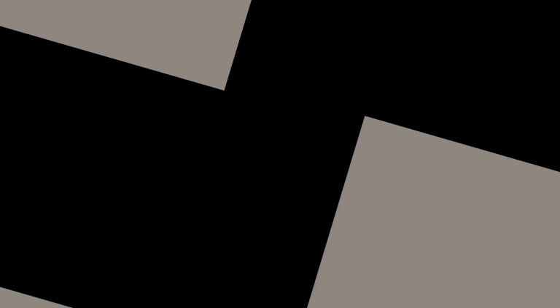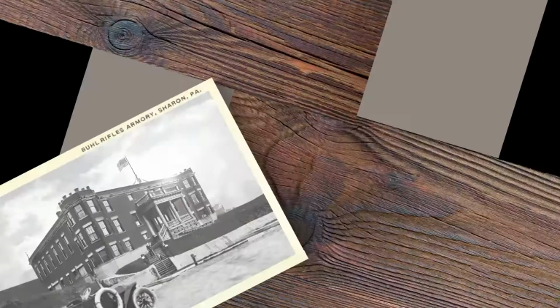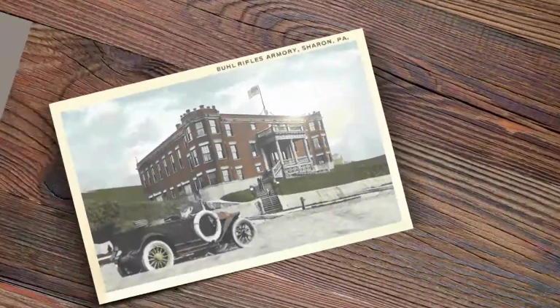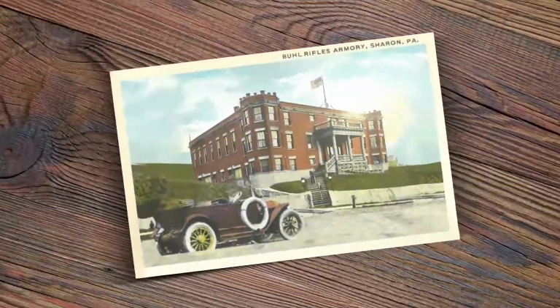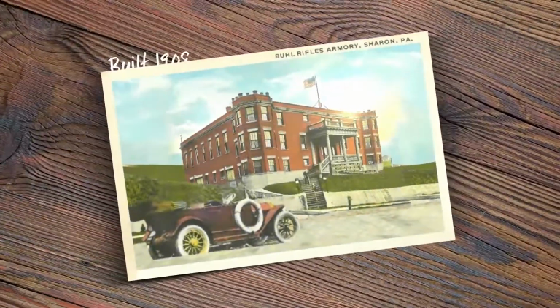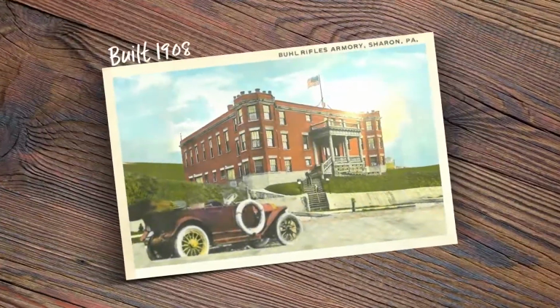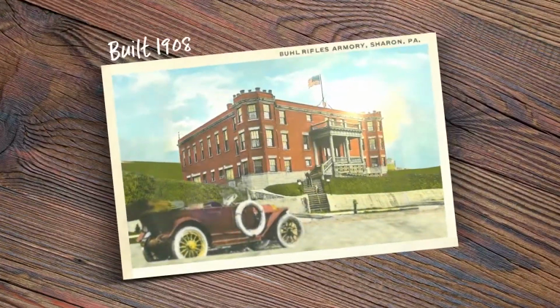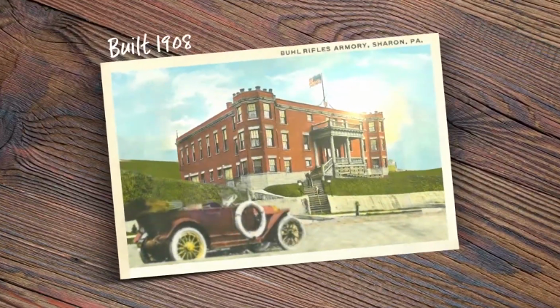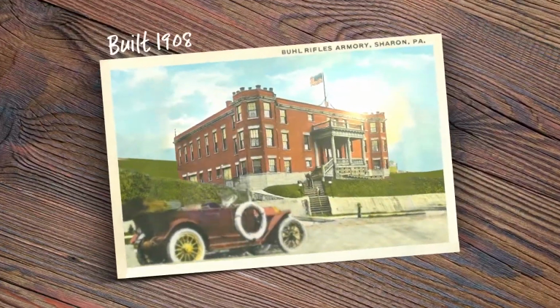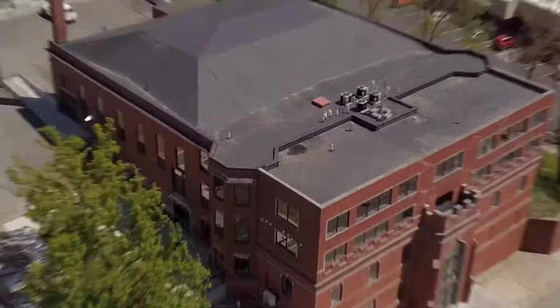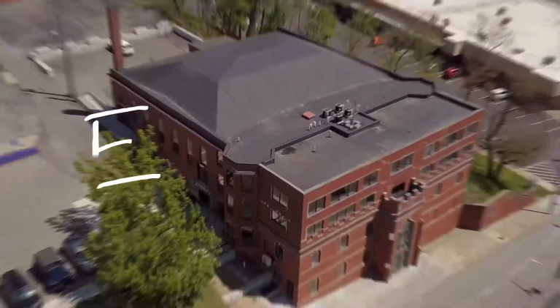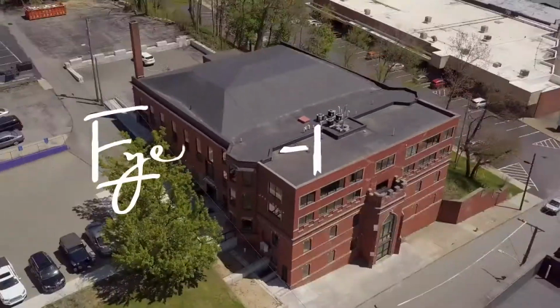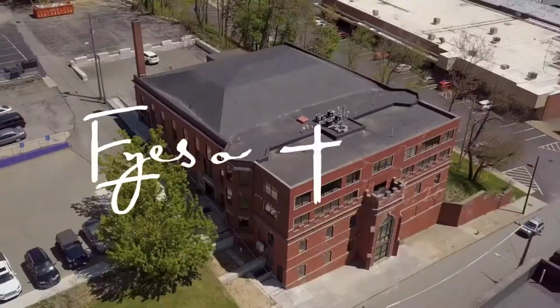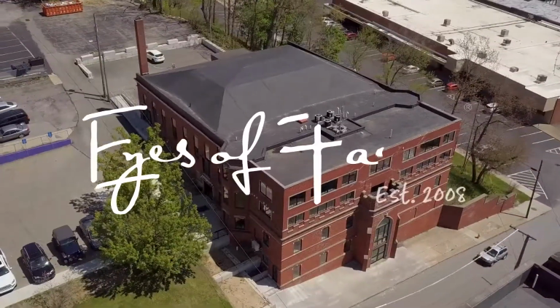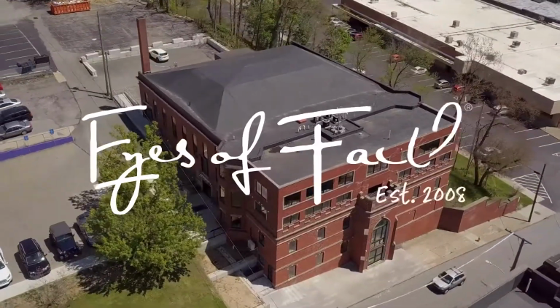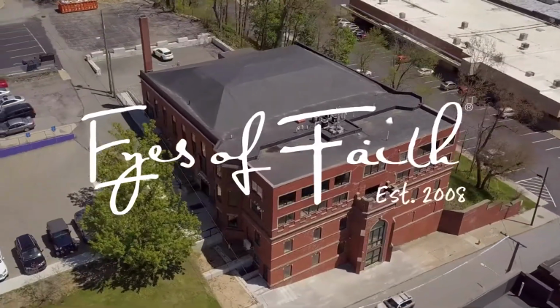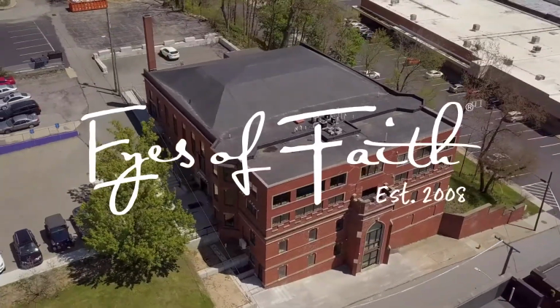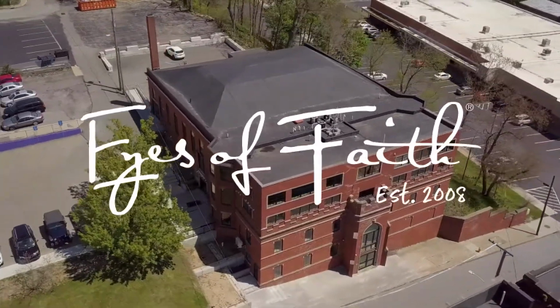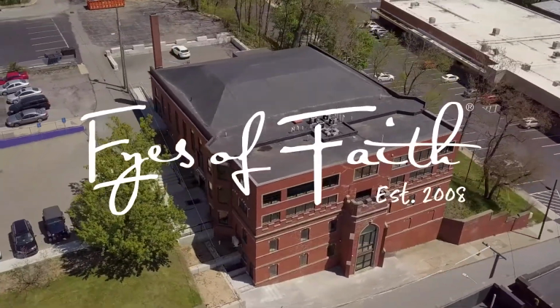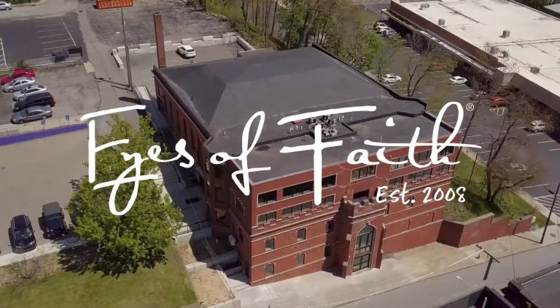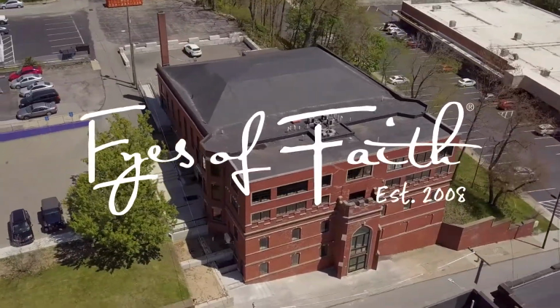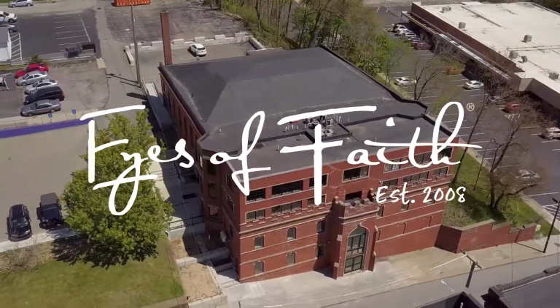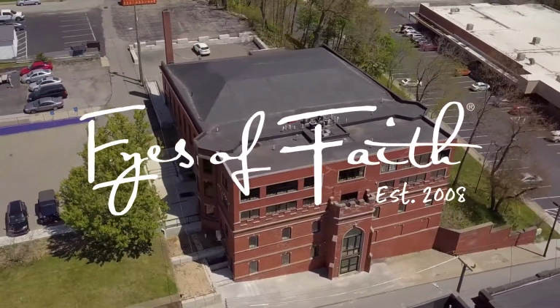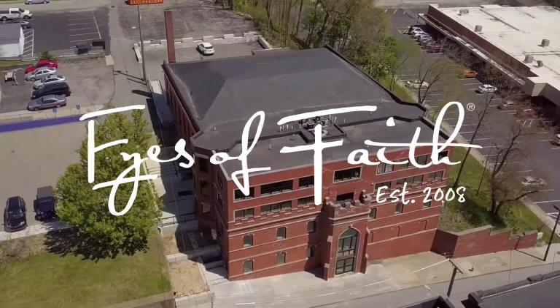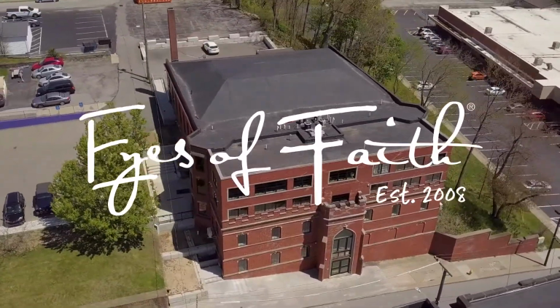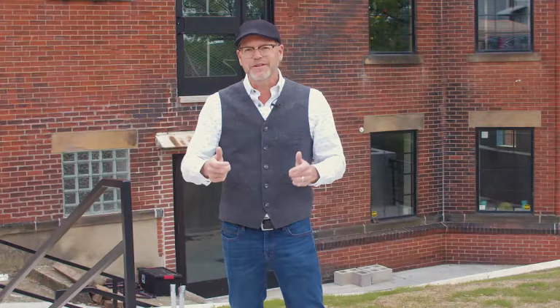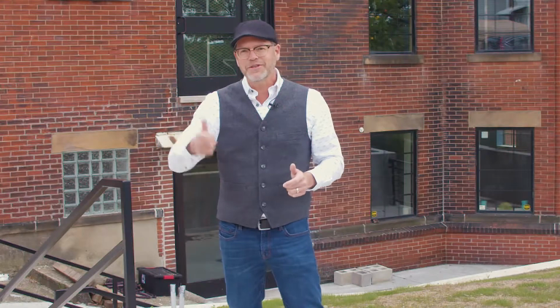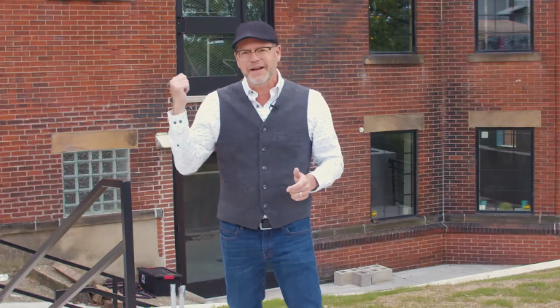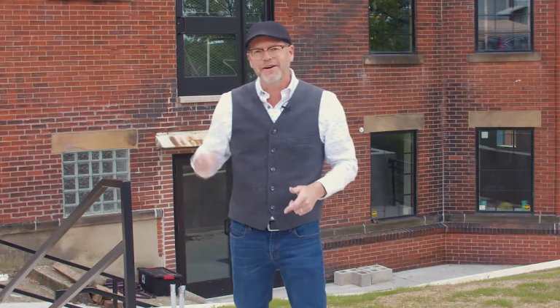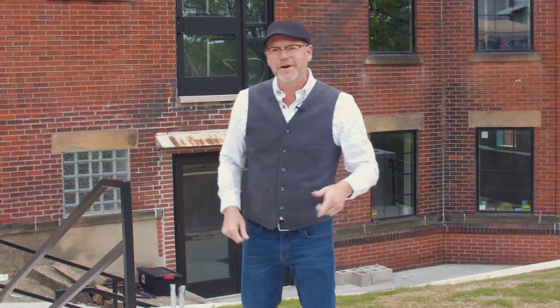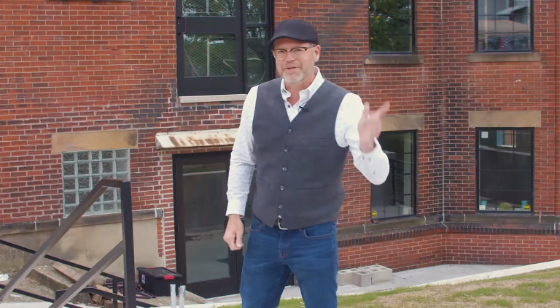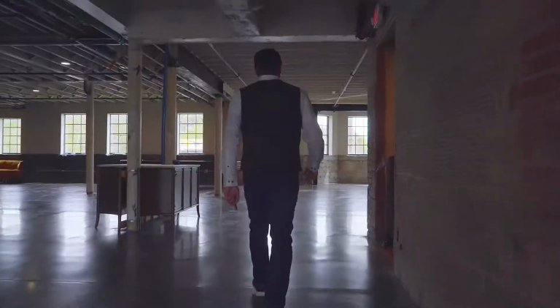Welcome to the Eyes of Faith brand video in our new Optical Boutique and Design Studio. Let's go check it out. Come with me.